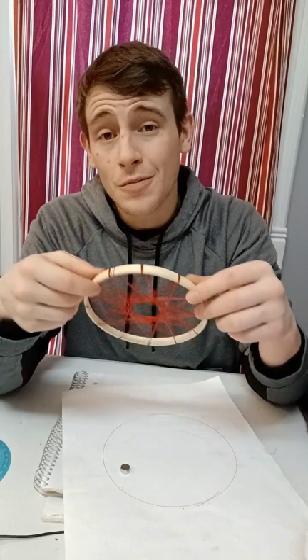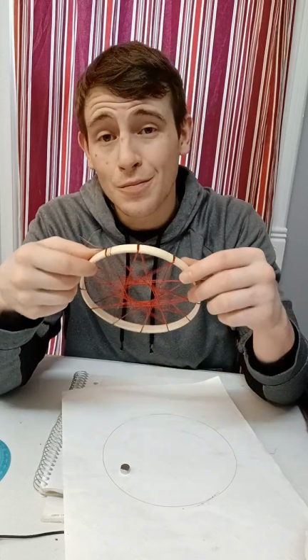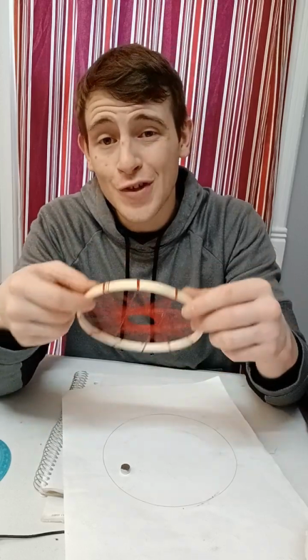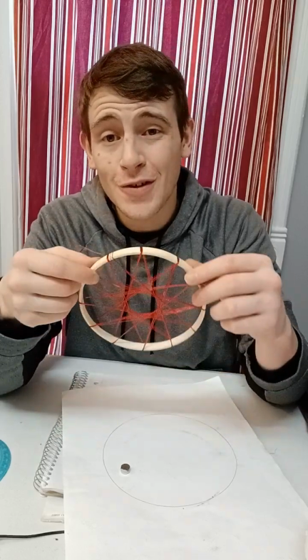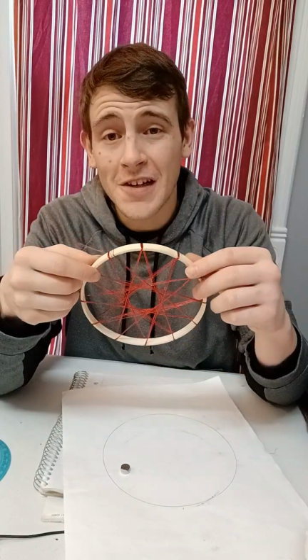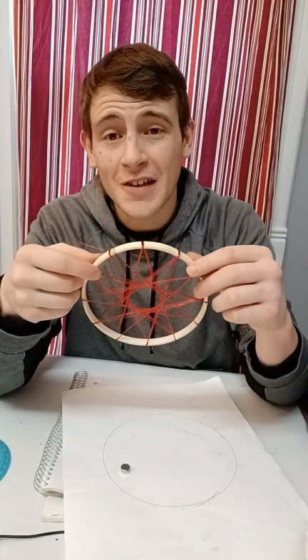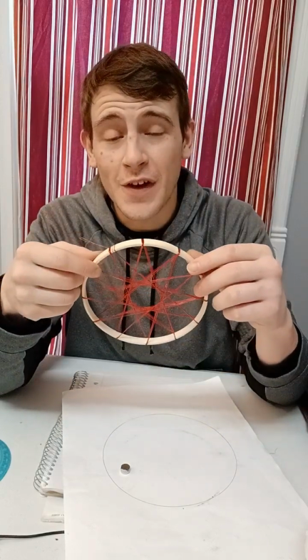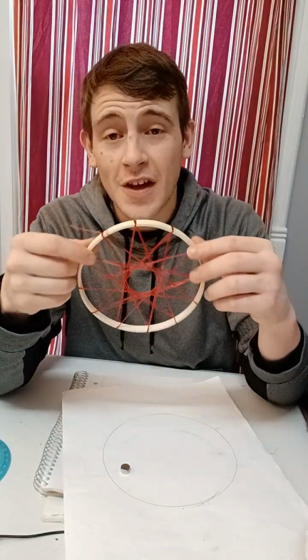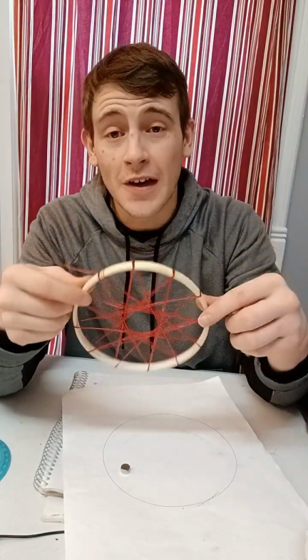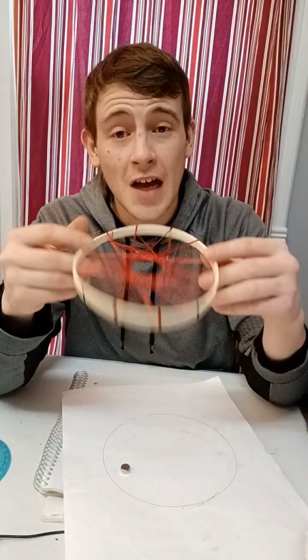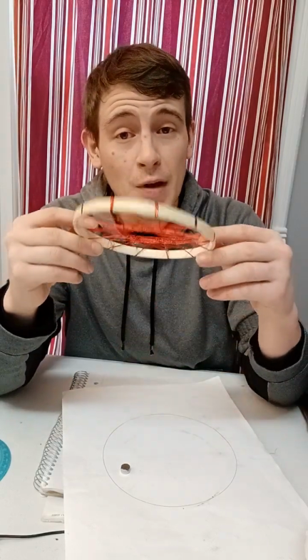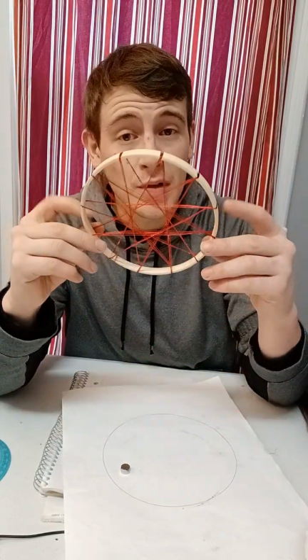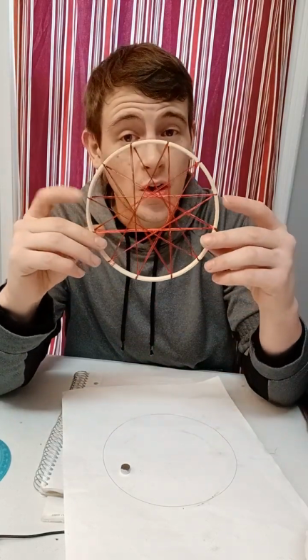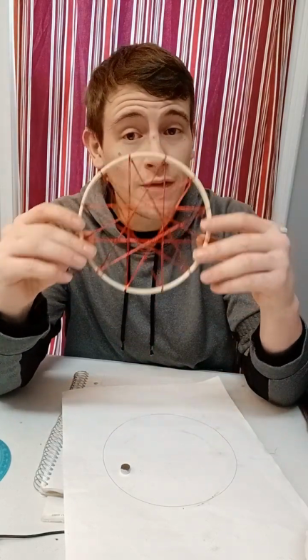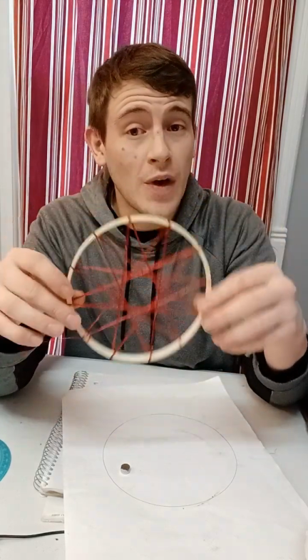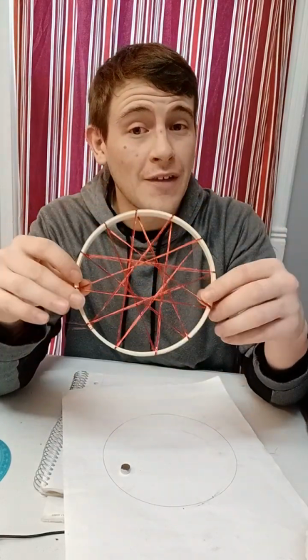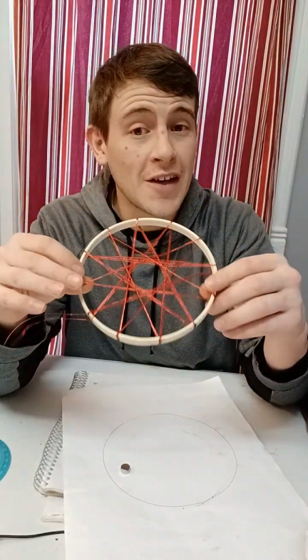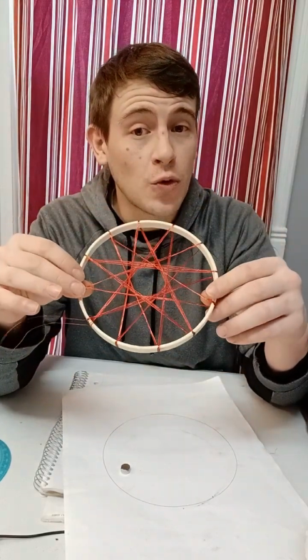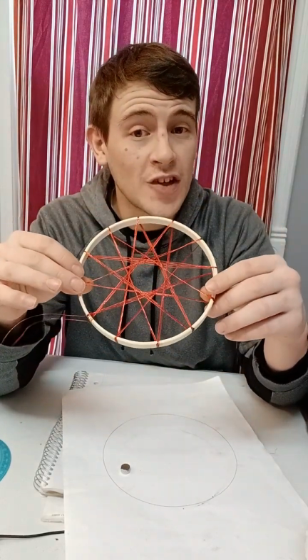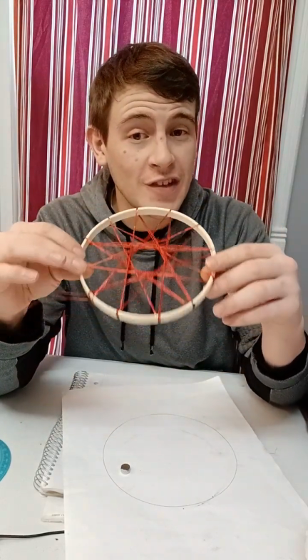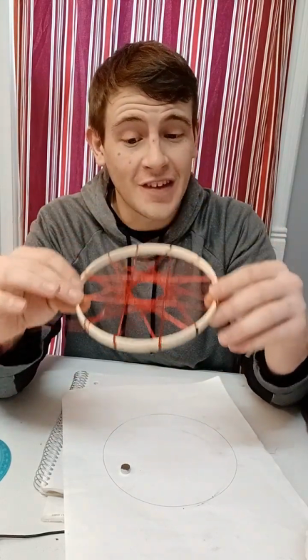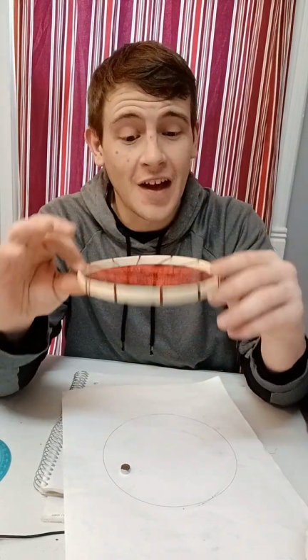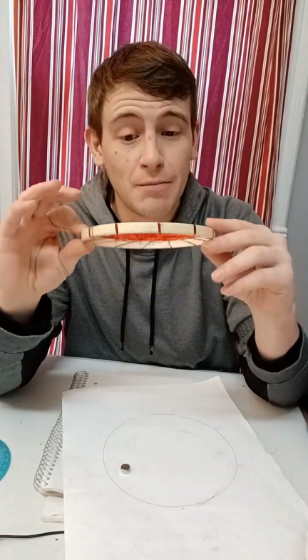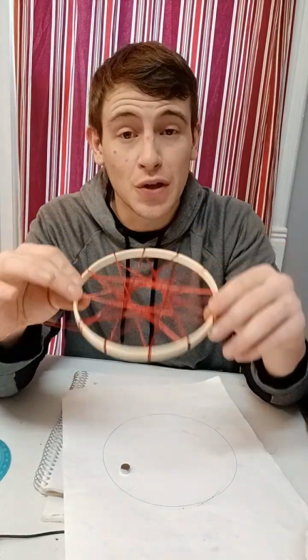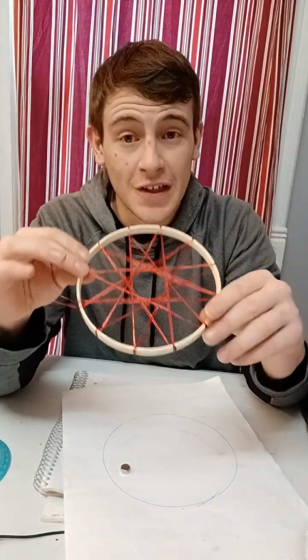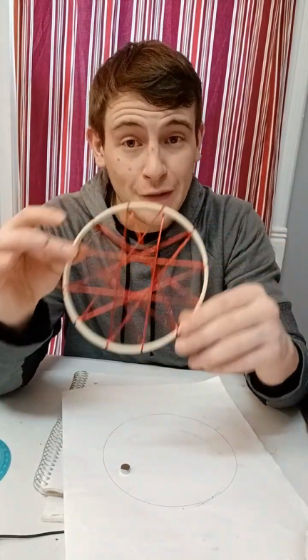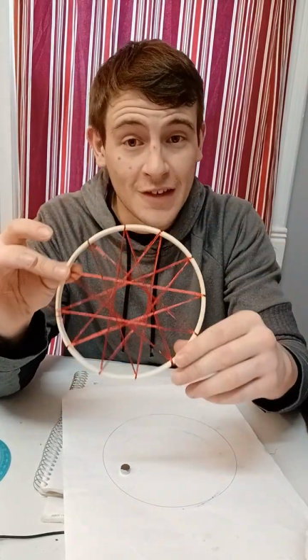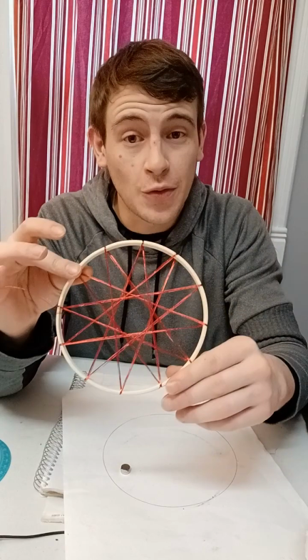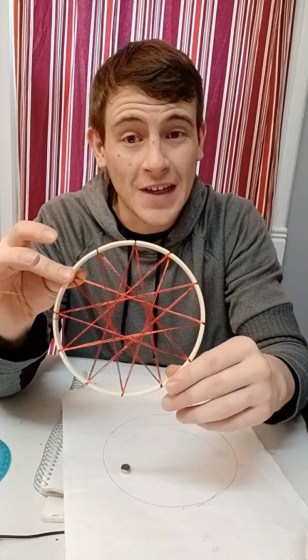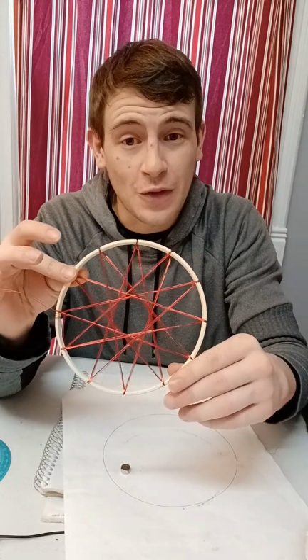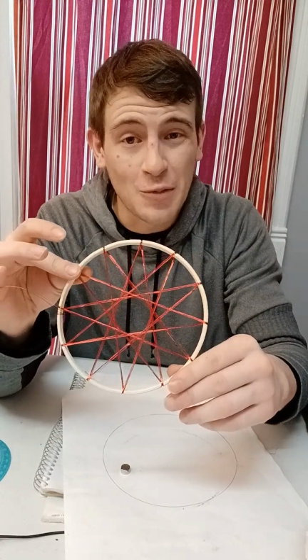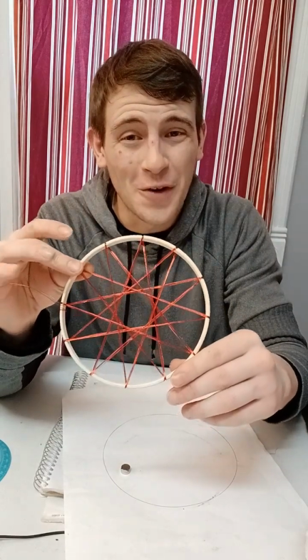Be sure to like this video and comment below if you have any questions on building this dodecagram coil.